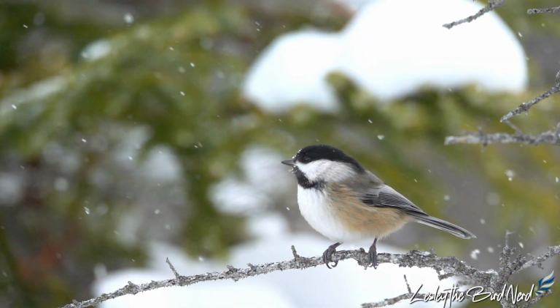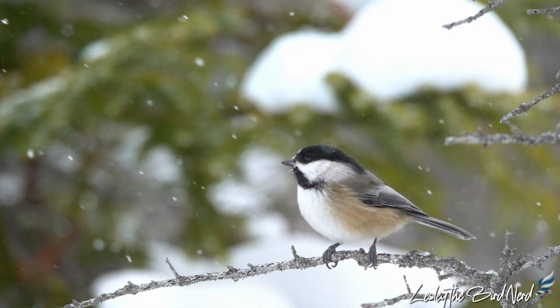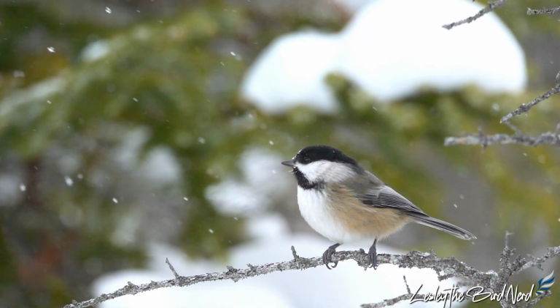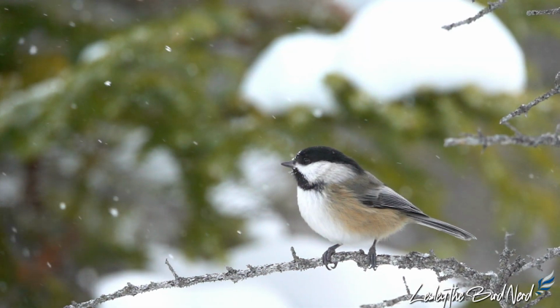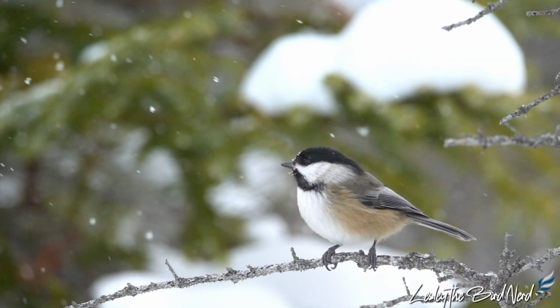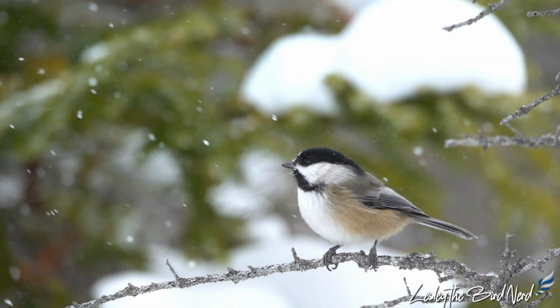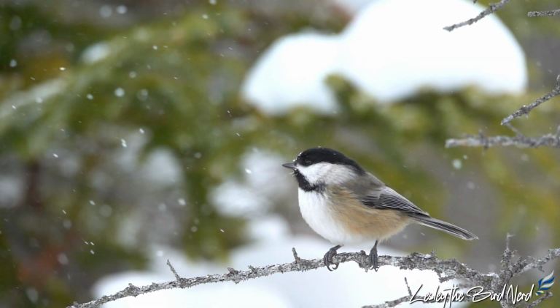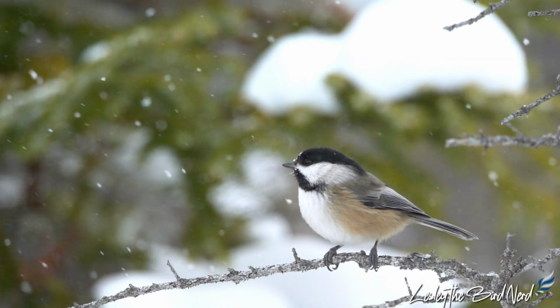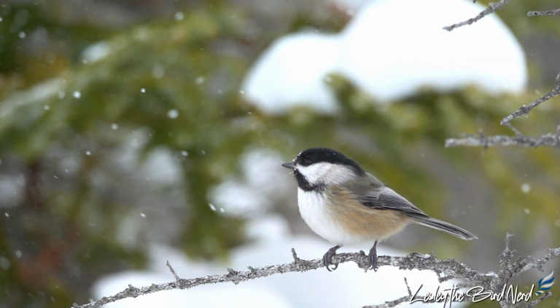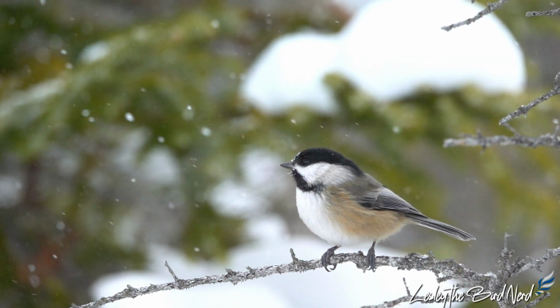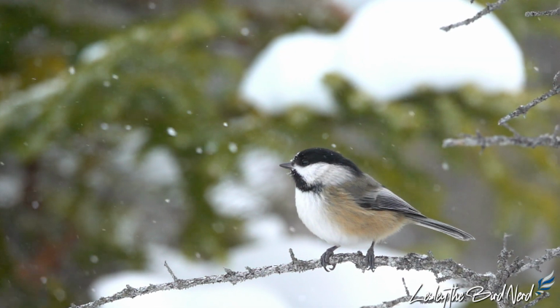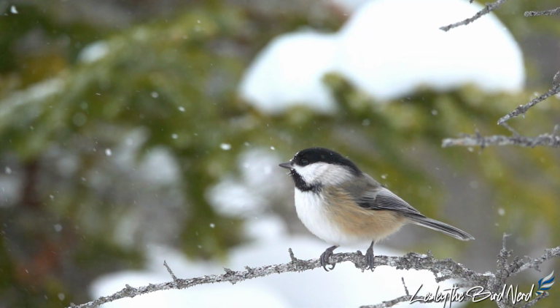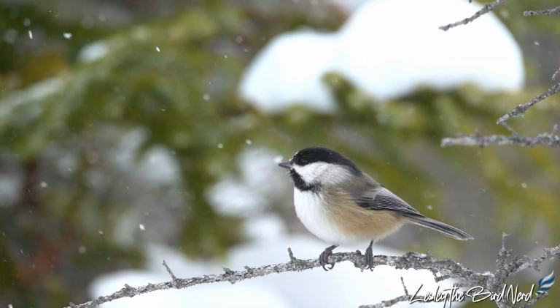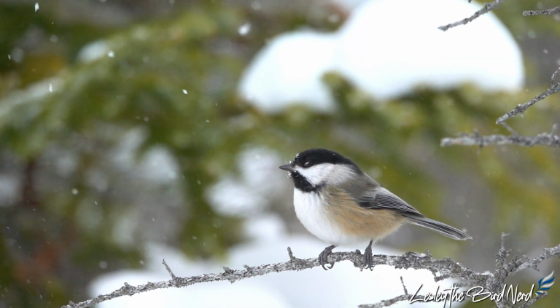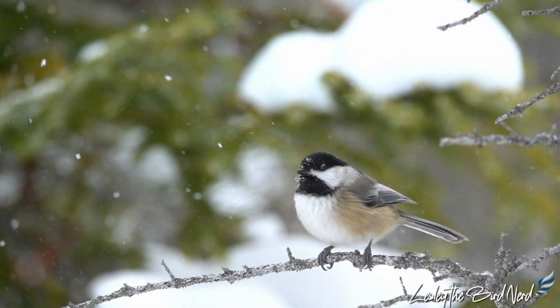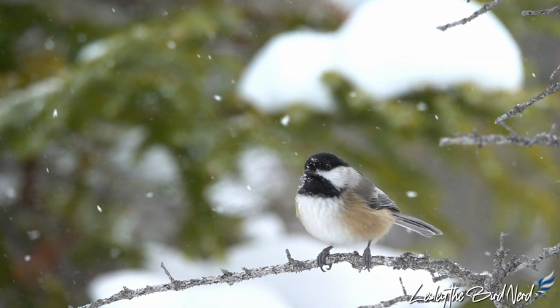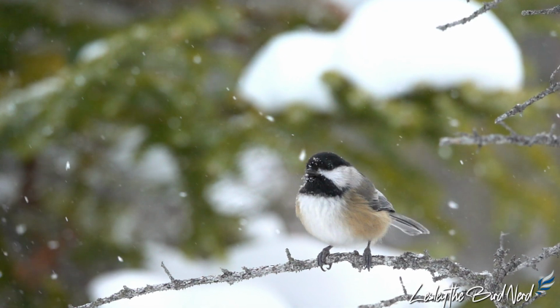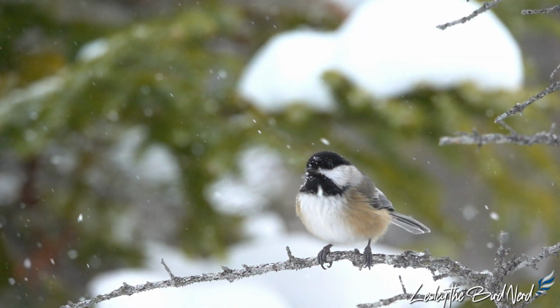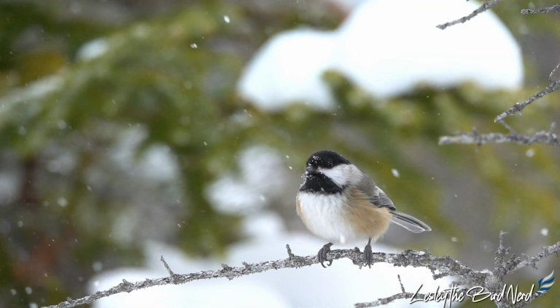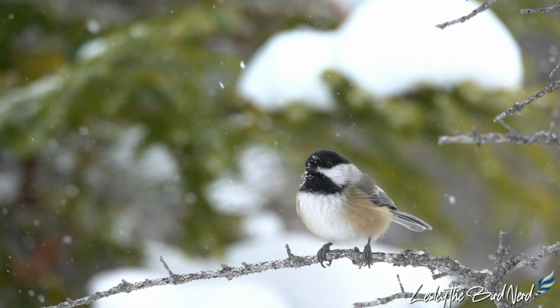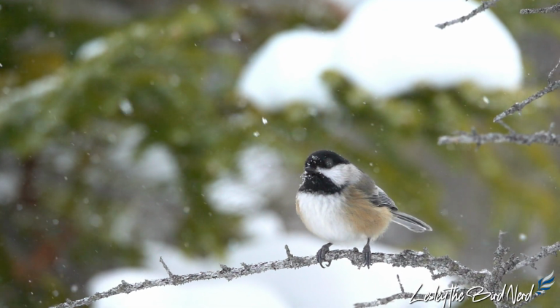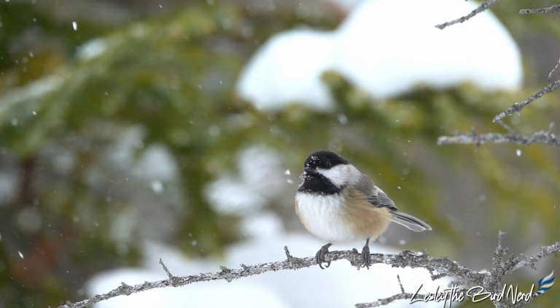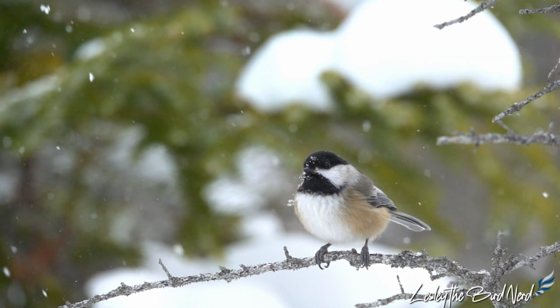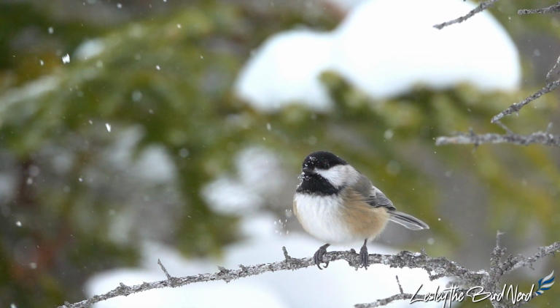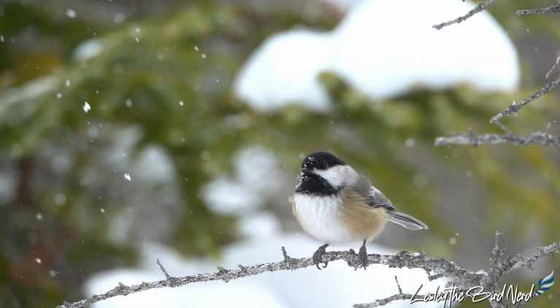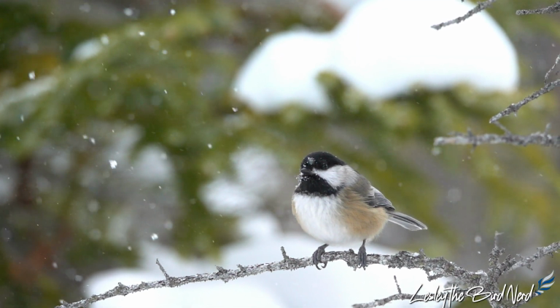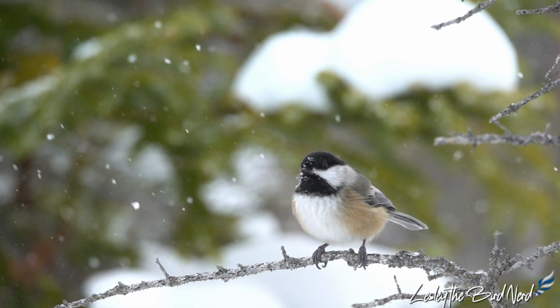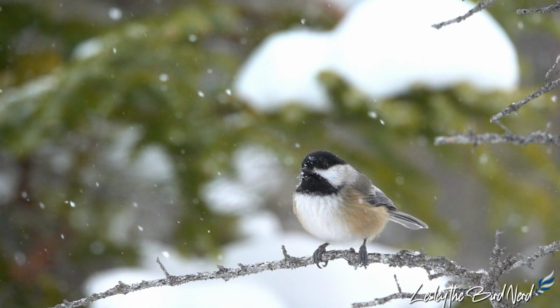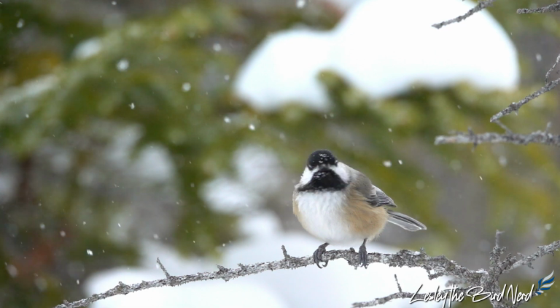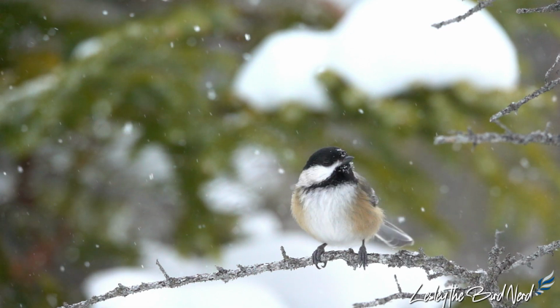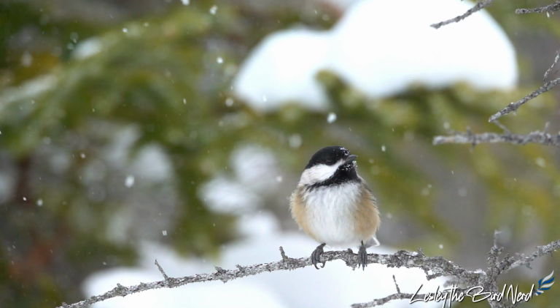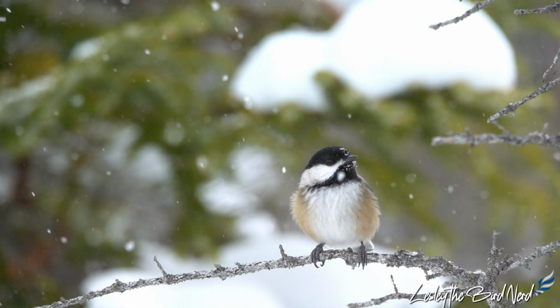In this video, I'm going to go over some of the toughest winter birds of the north and how they've adapted to survive.